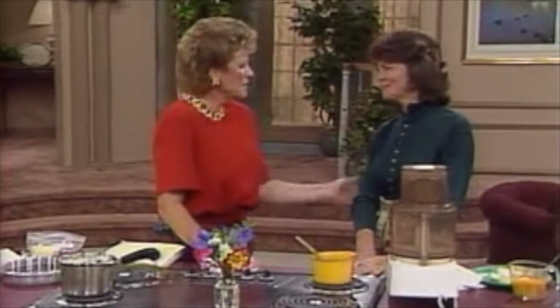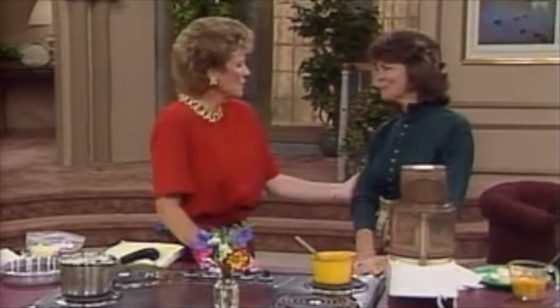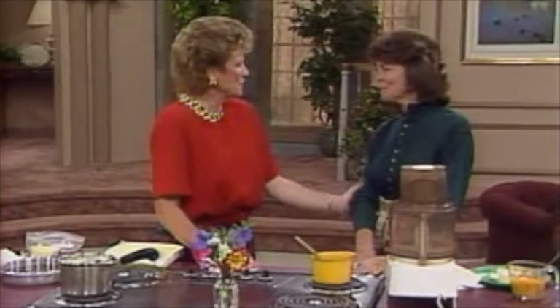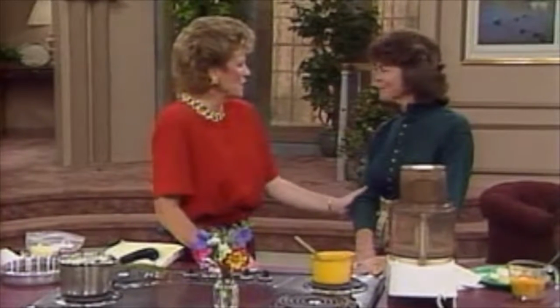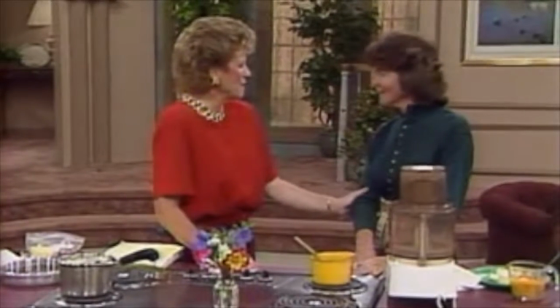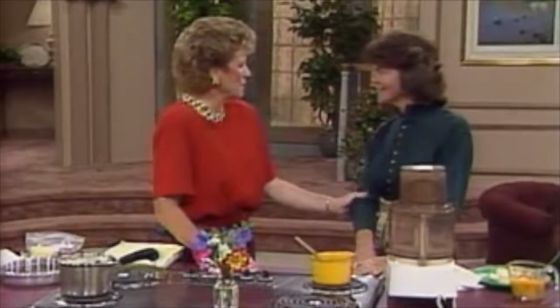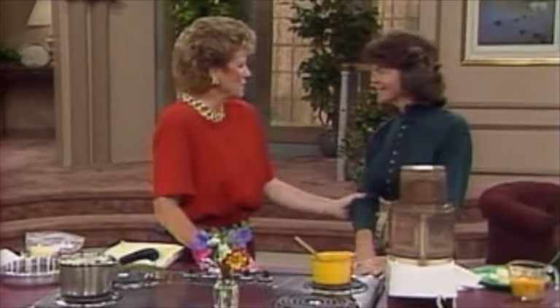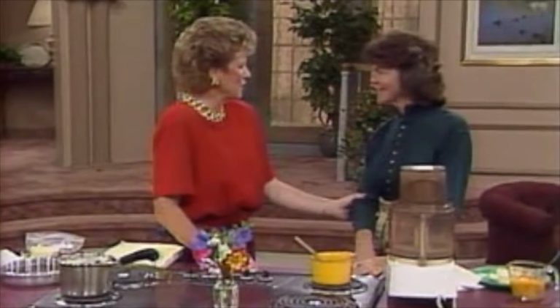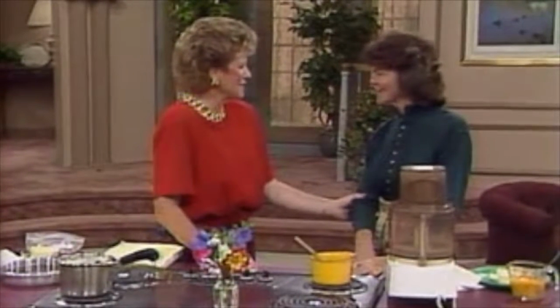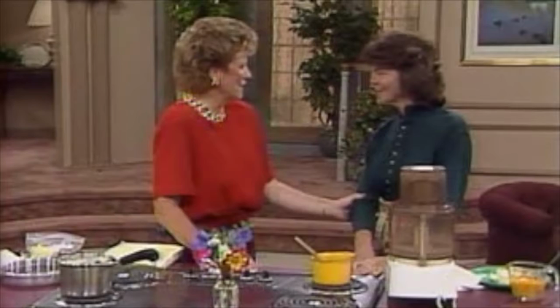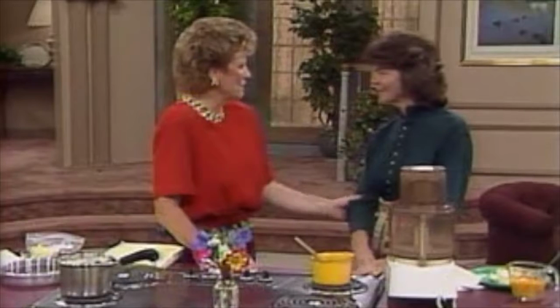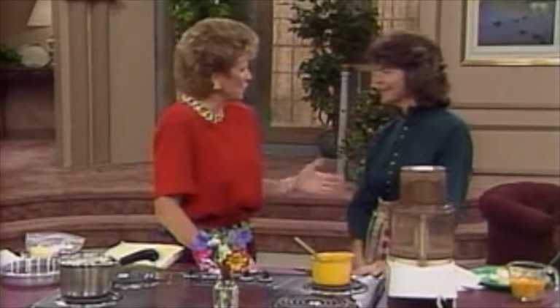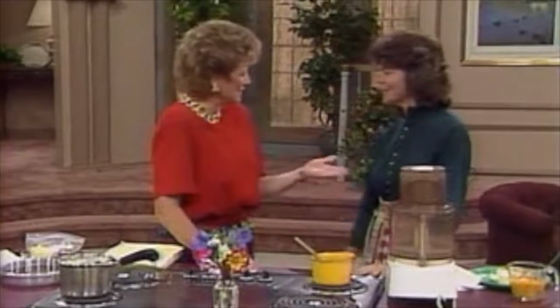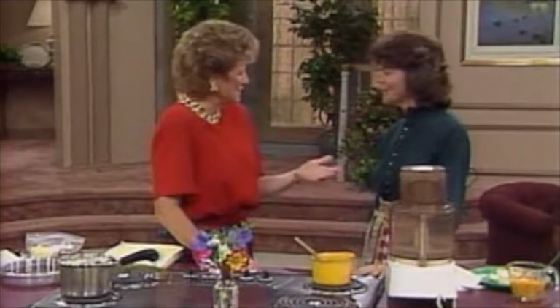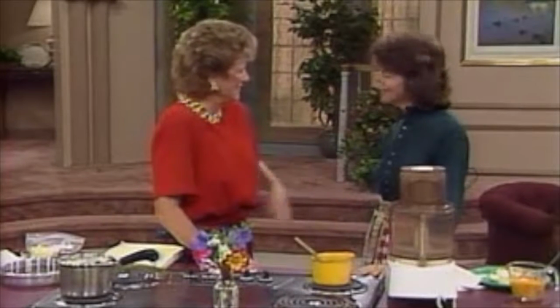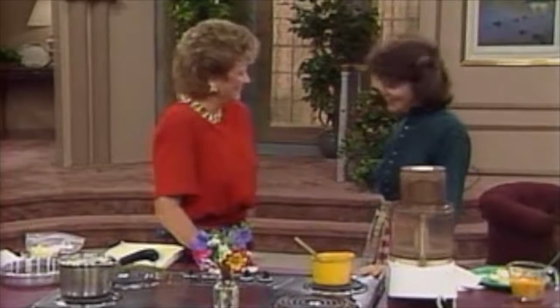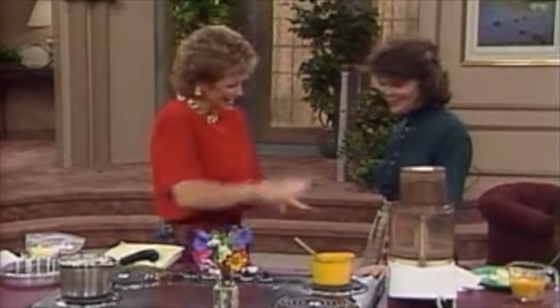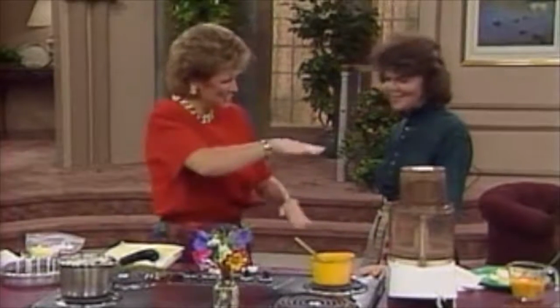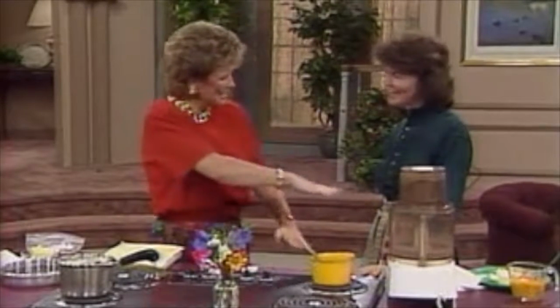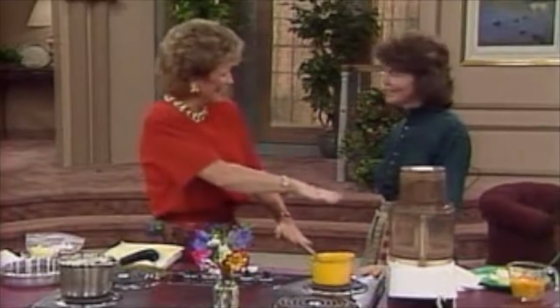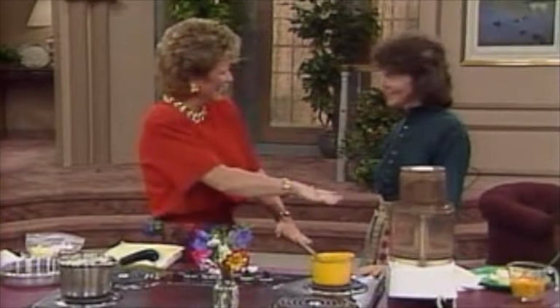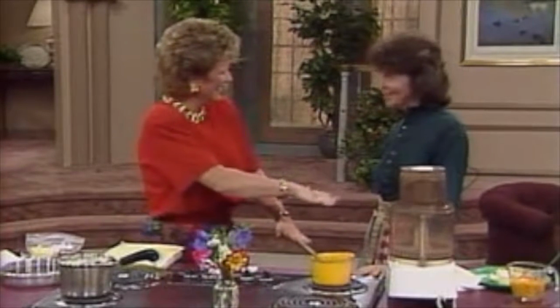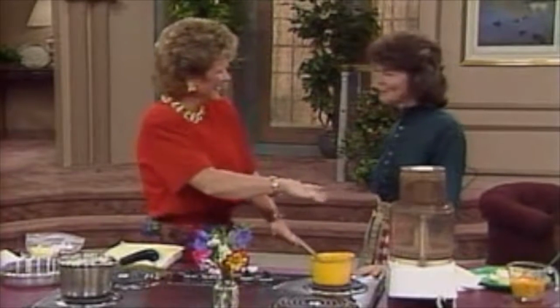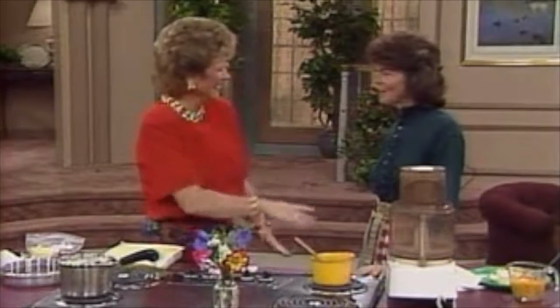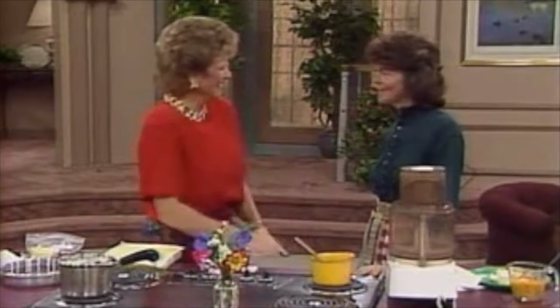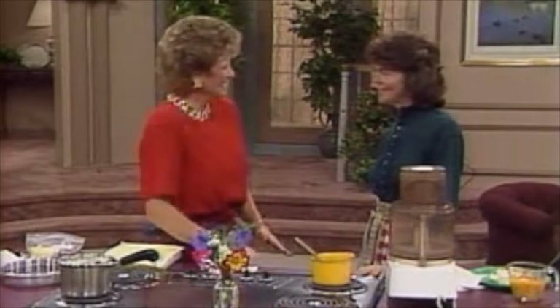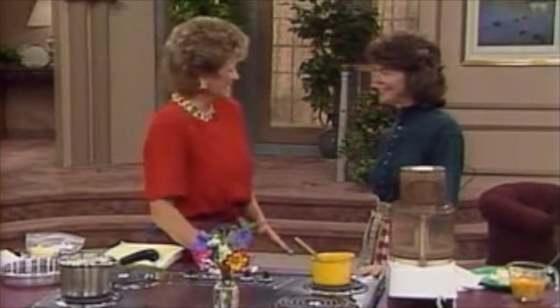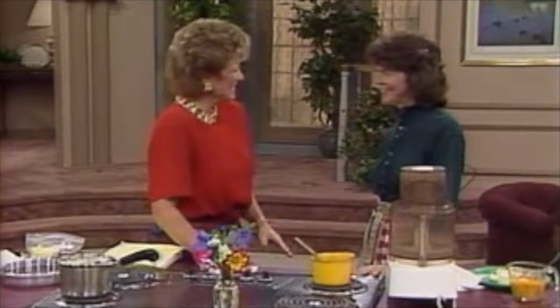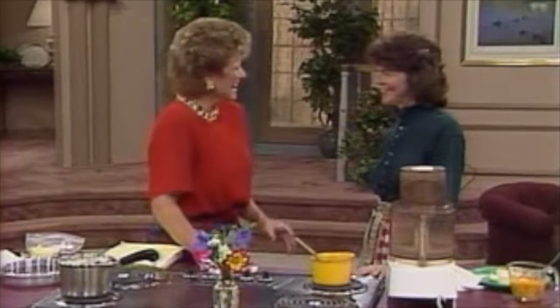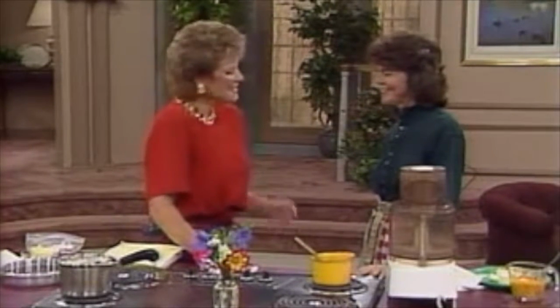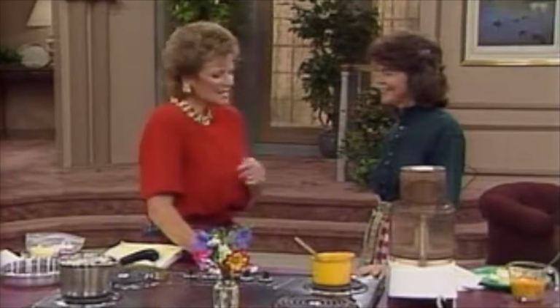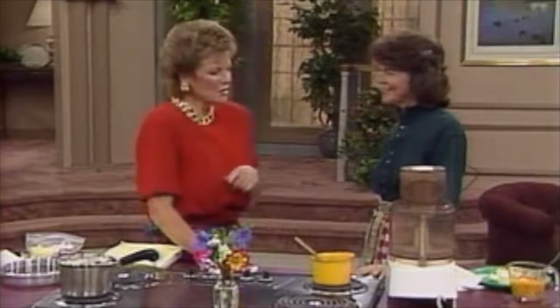I met you when I was doing Working Mother with your daughter, Cassandra, who cooks as well. She was little then. She loves to bake cakes today. This is great.